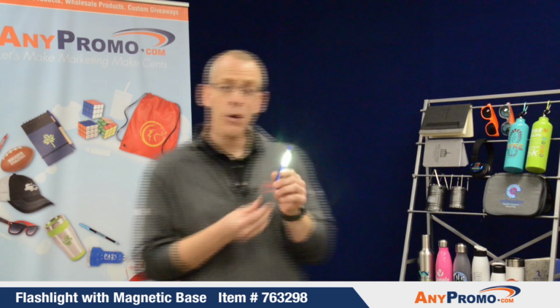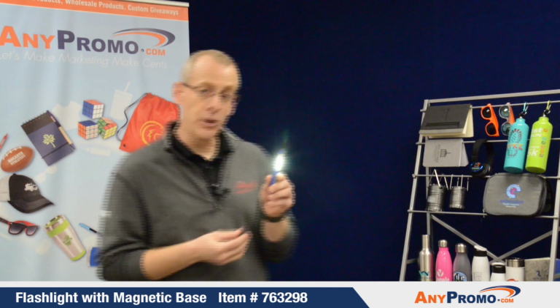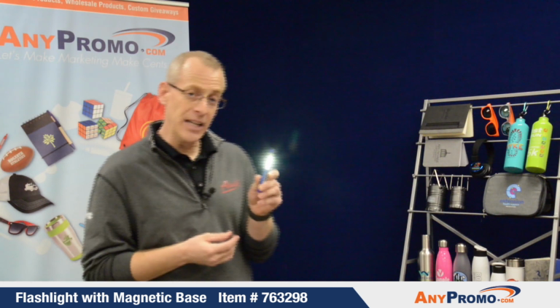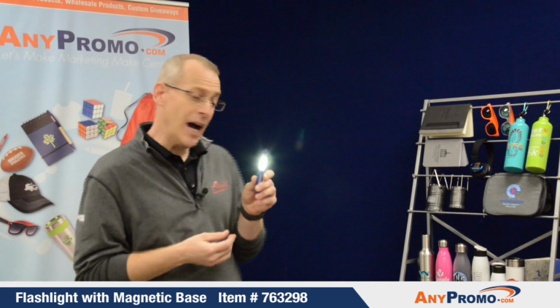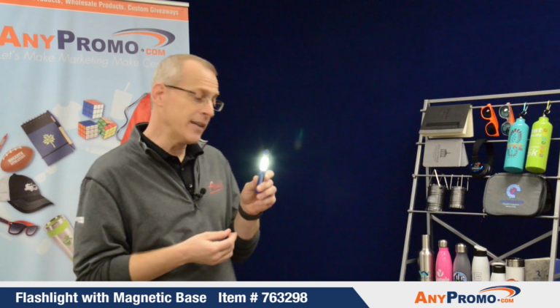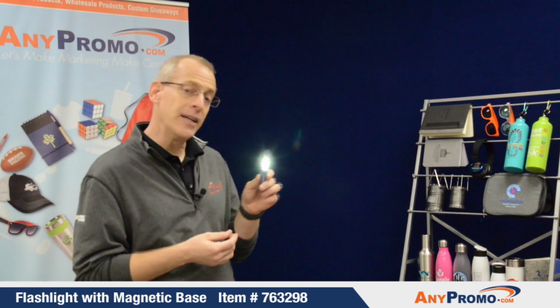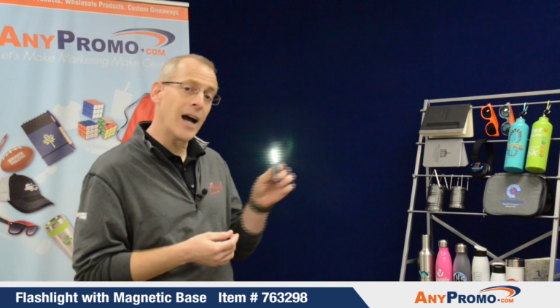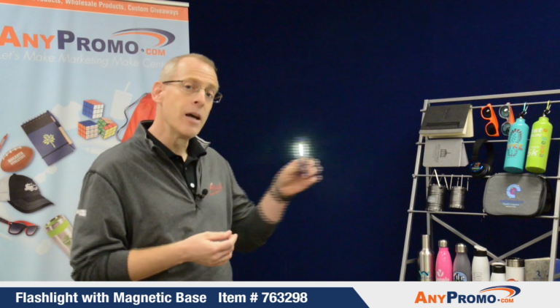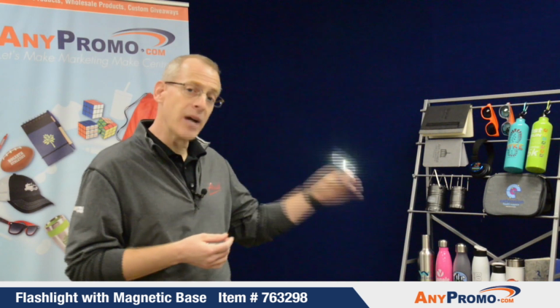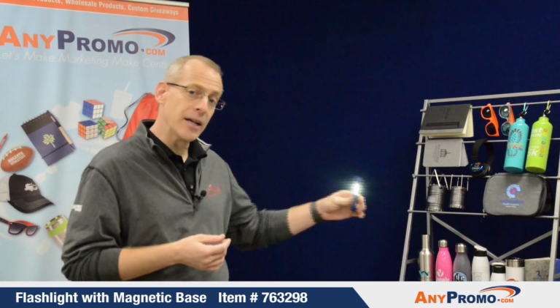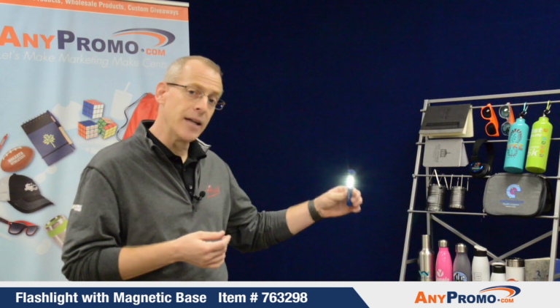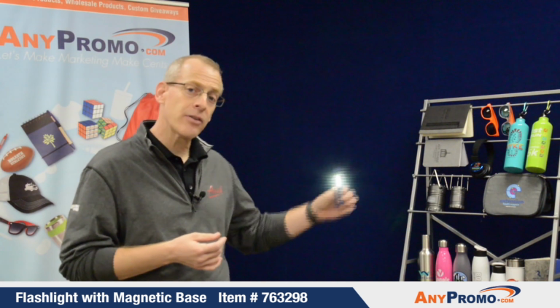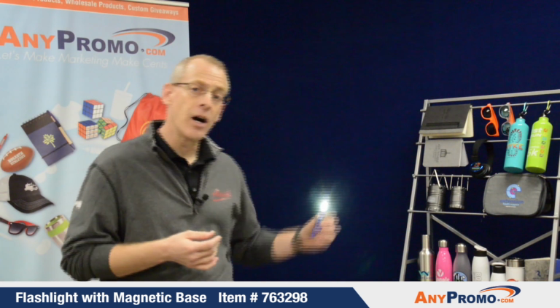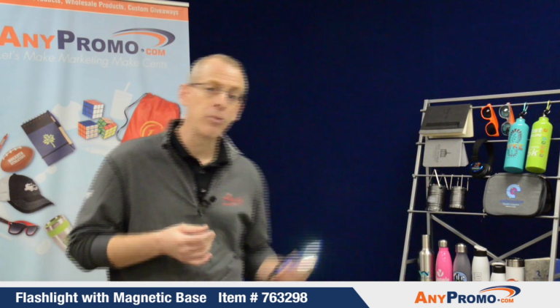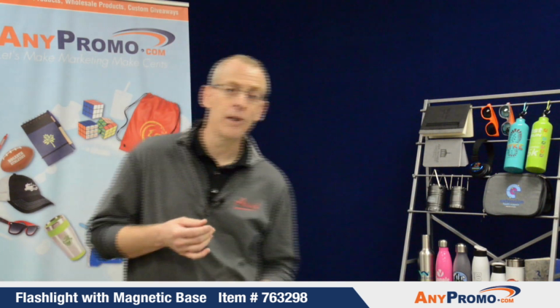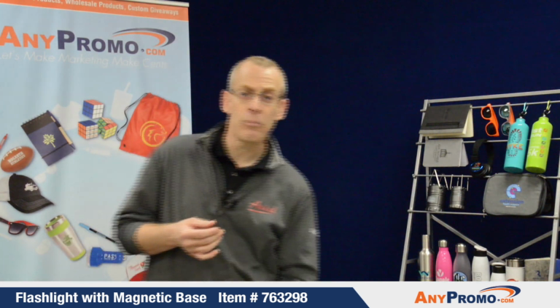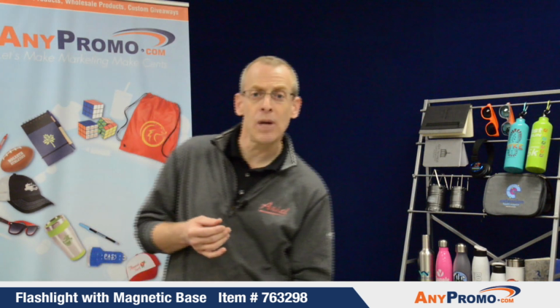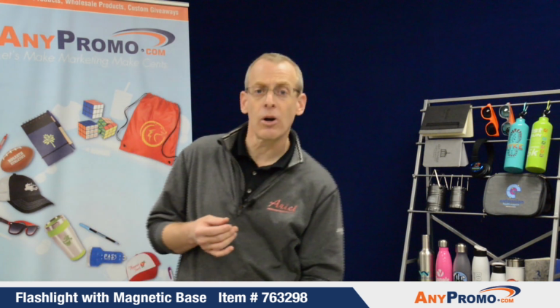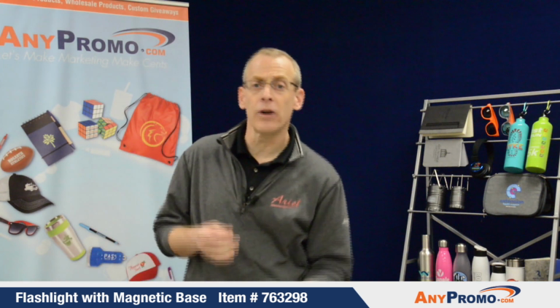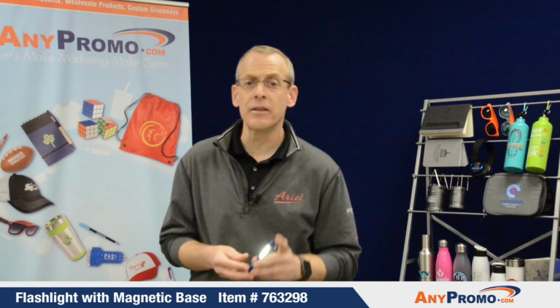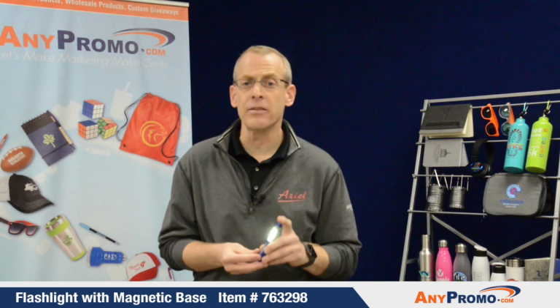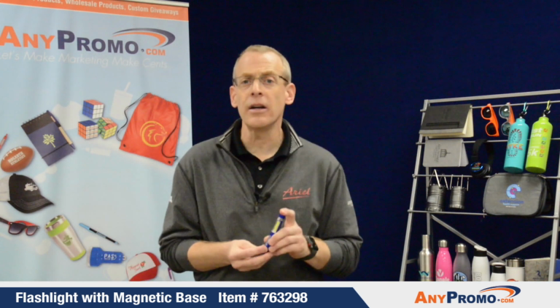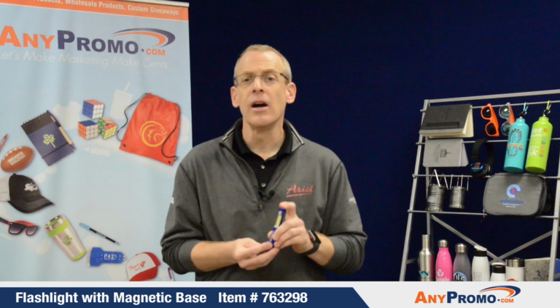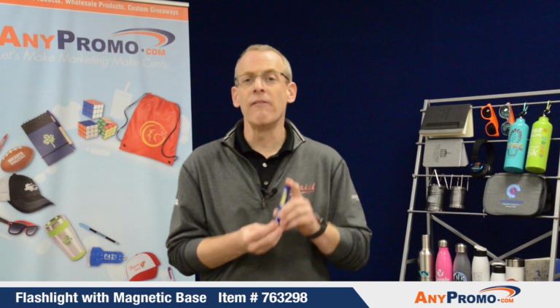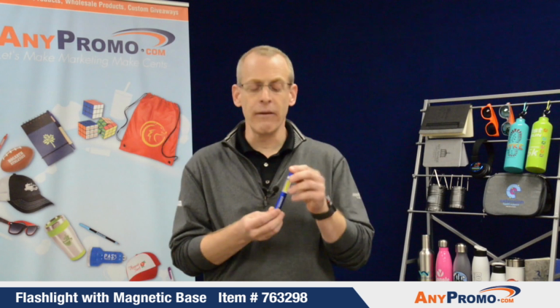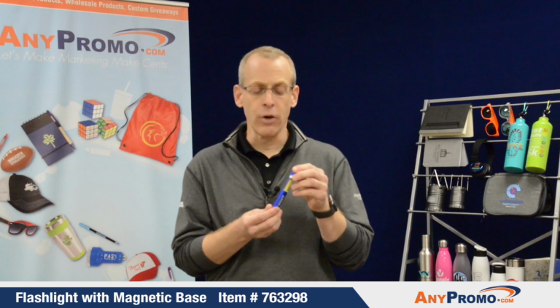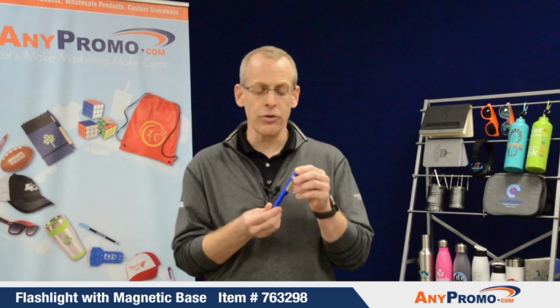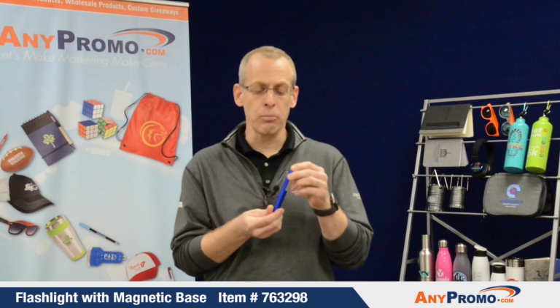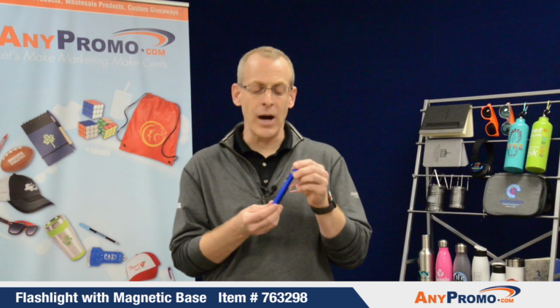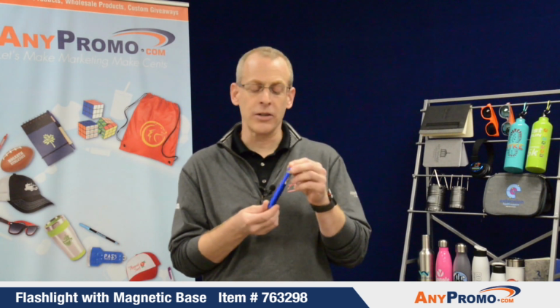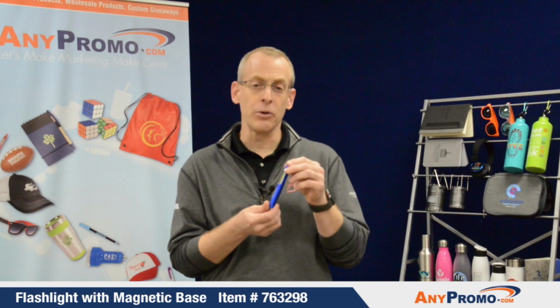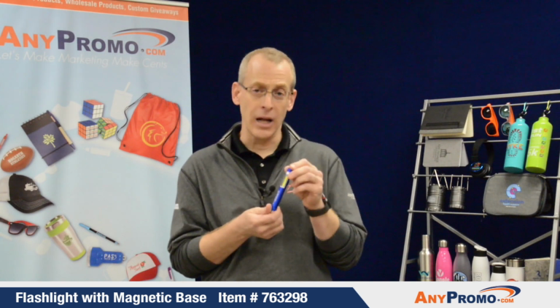Whether you're an IT guy behind a desk, a plumber underneath the sink — it's a very versatile product to utilize.